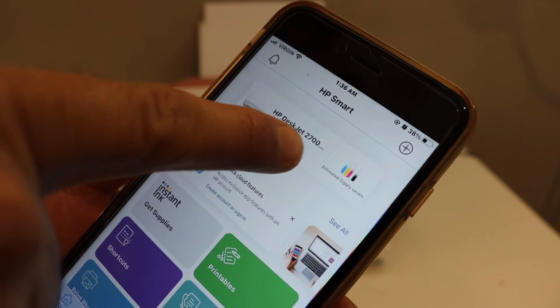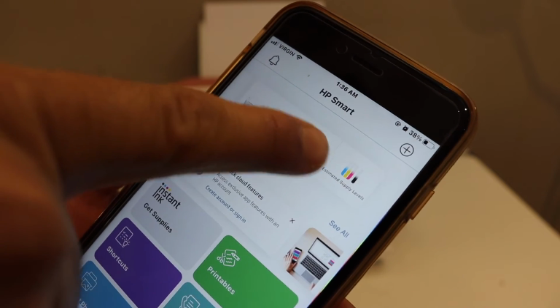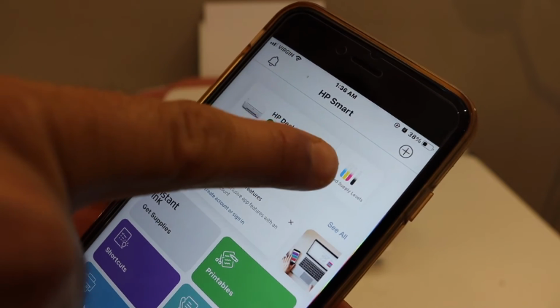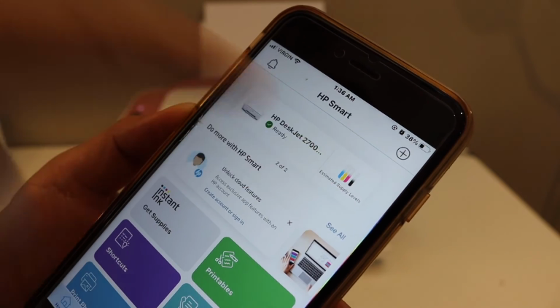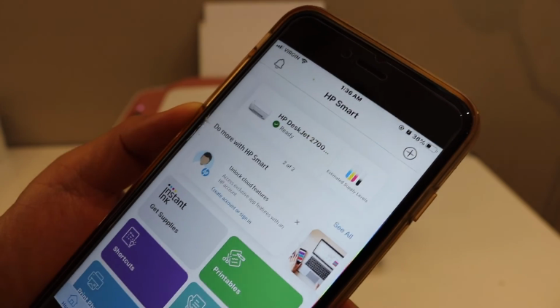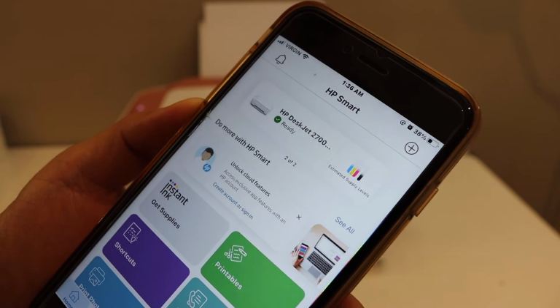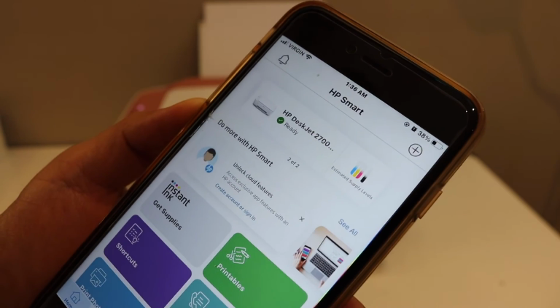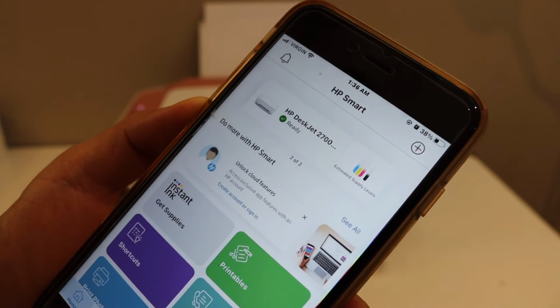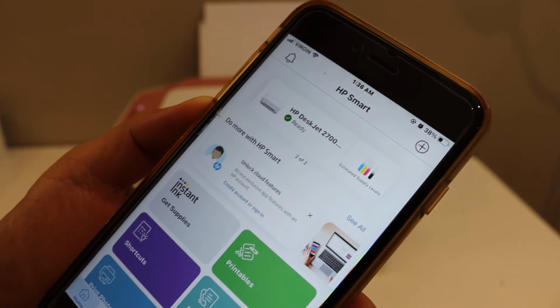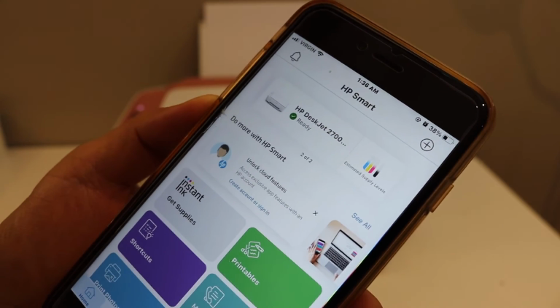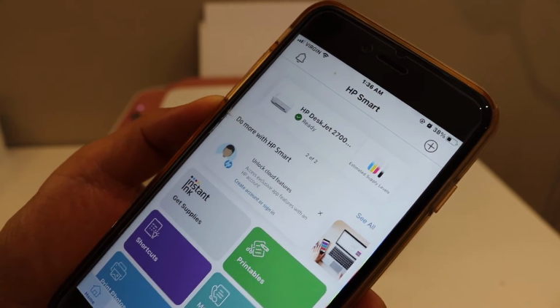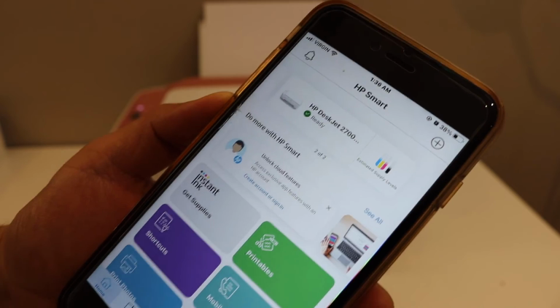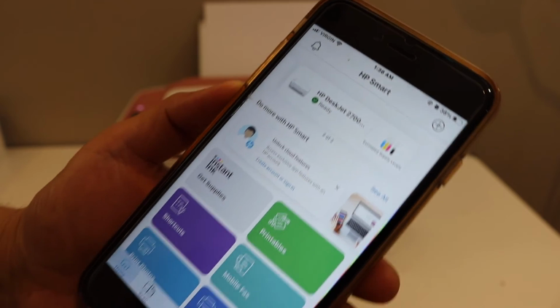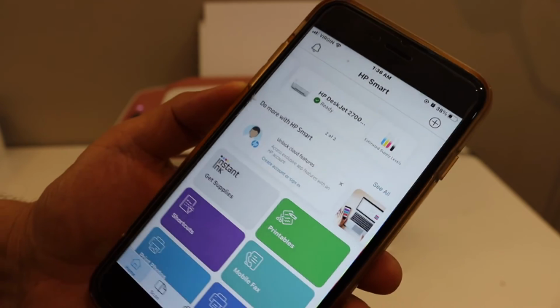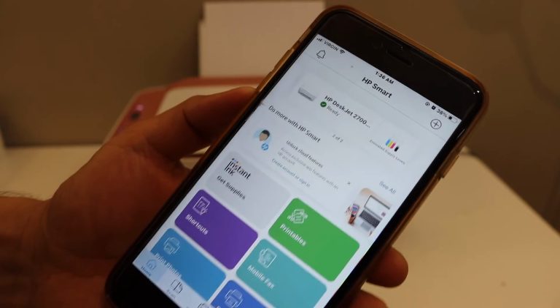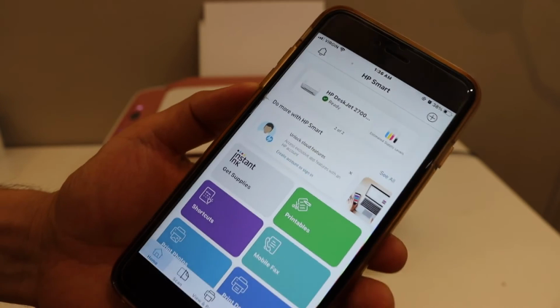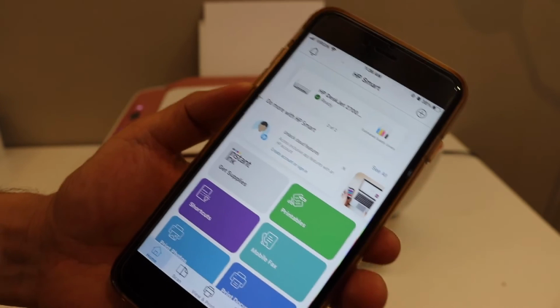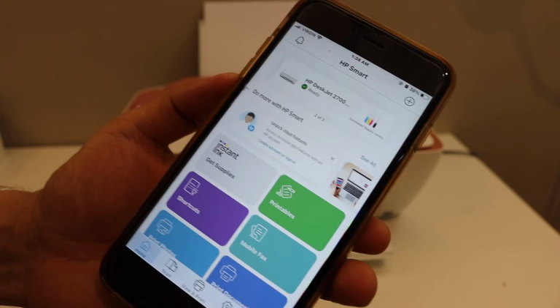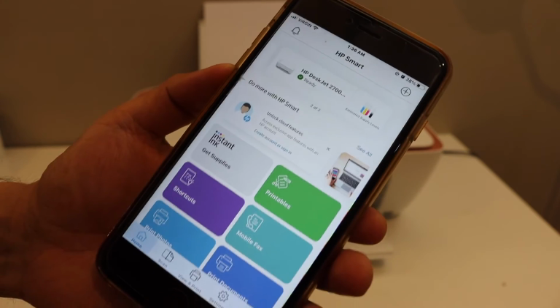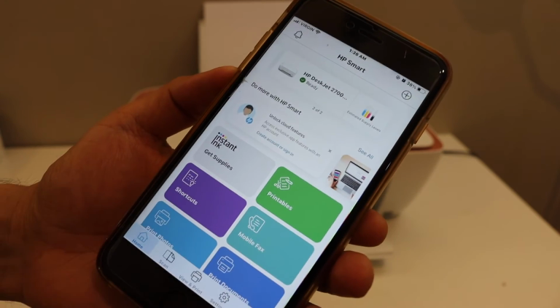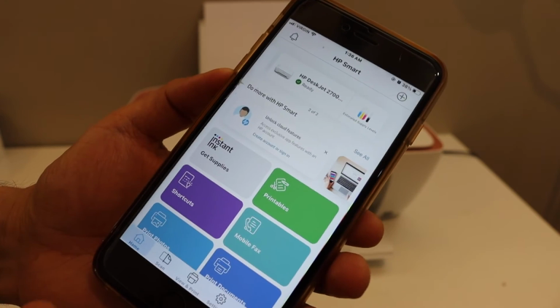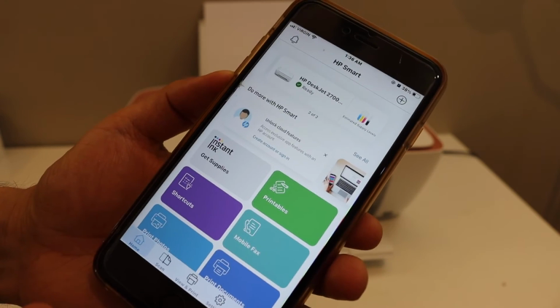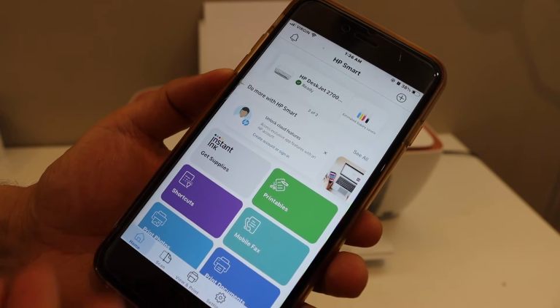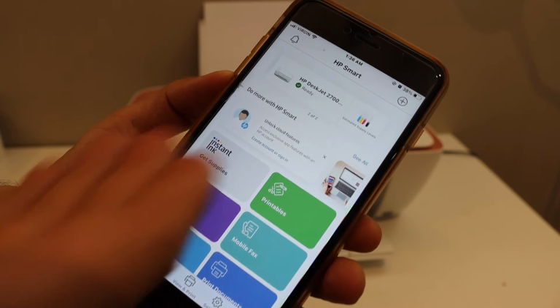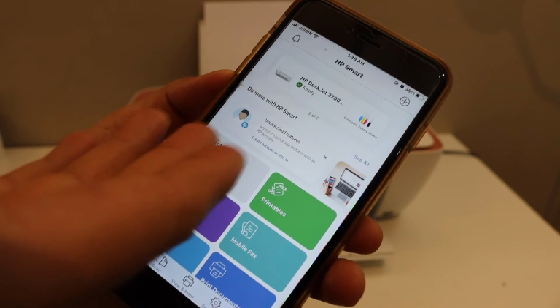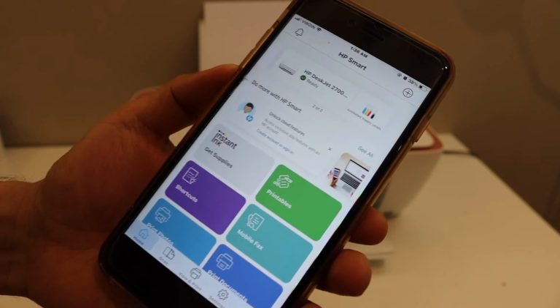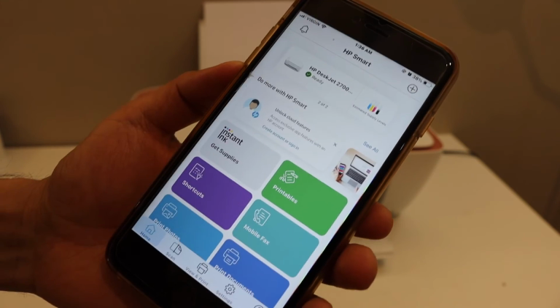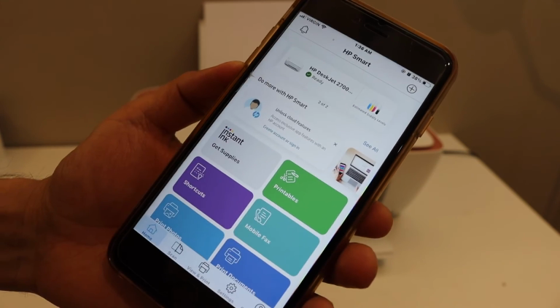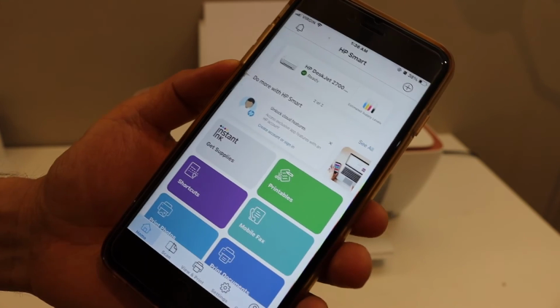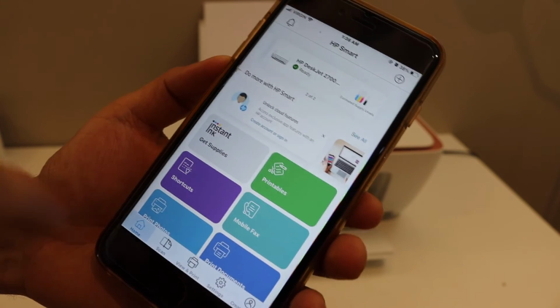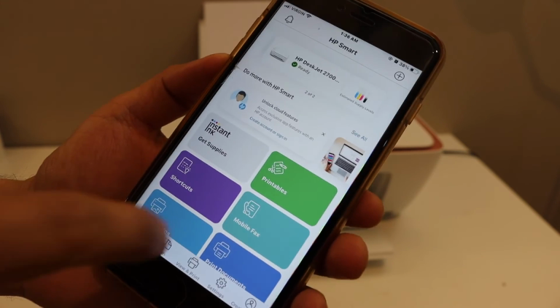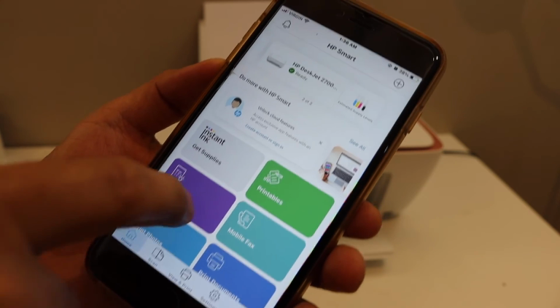It also displays the estimated level of ink. In case you want, you can join the HP account and you can also join the instant ink program.